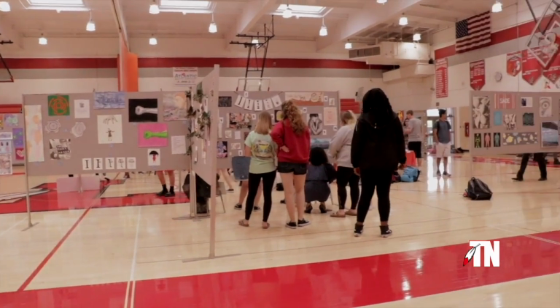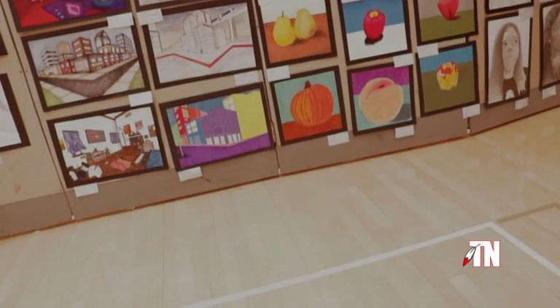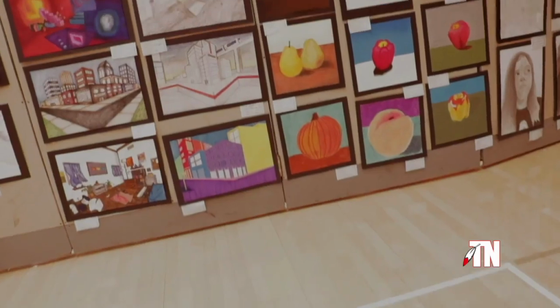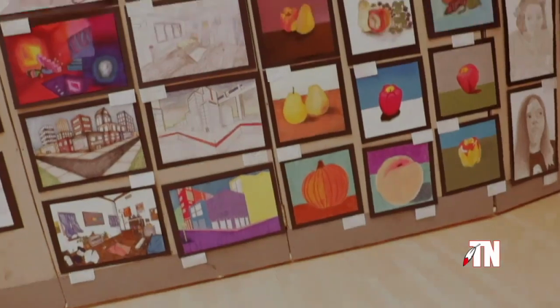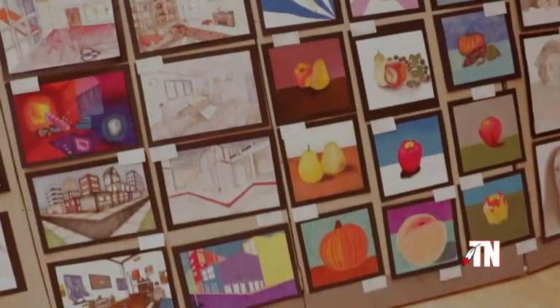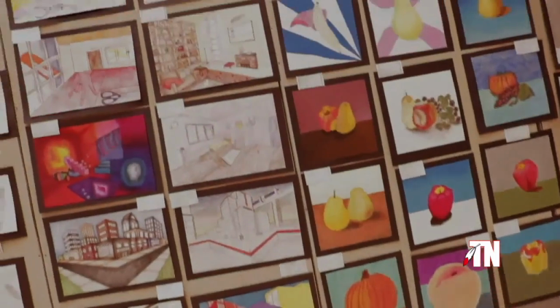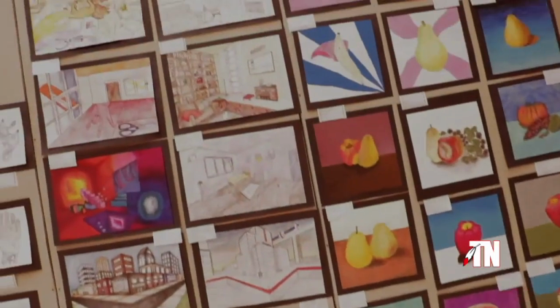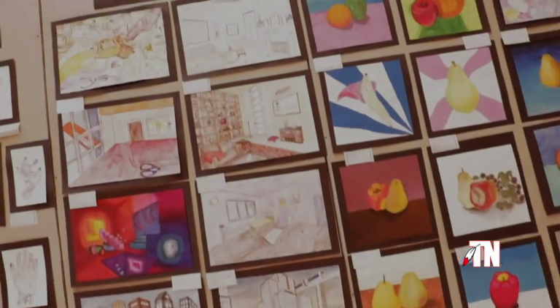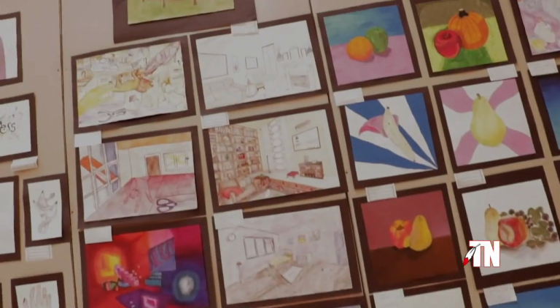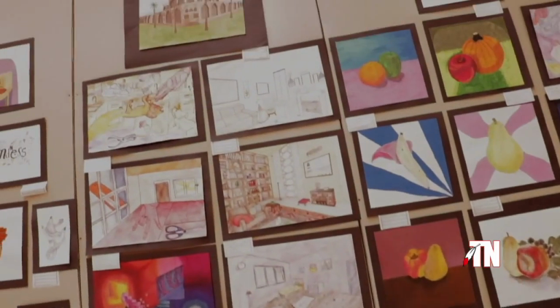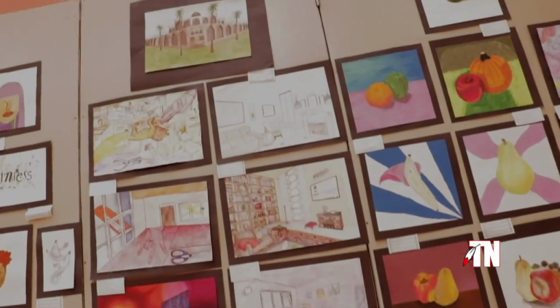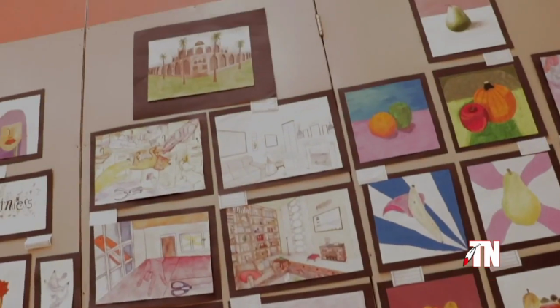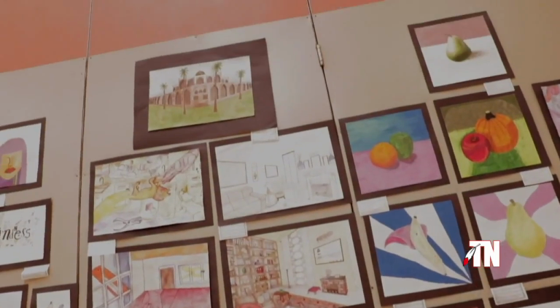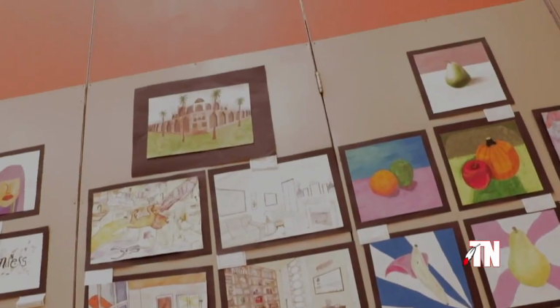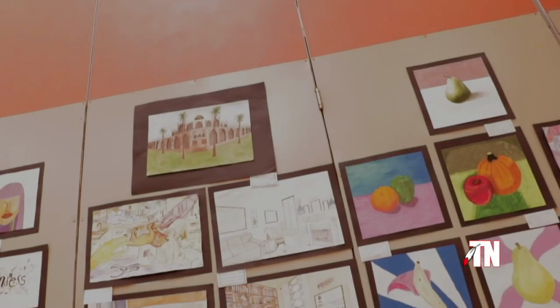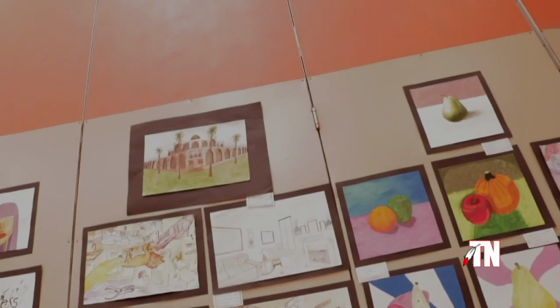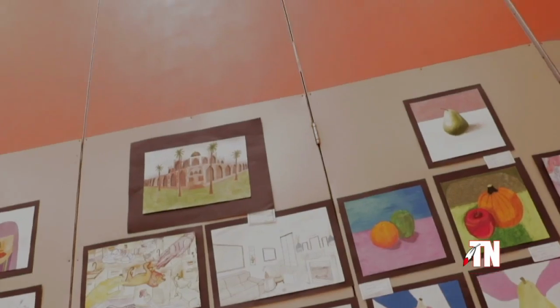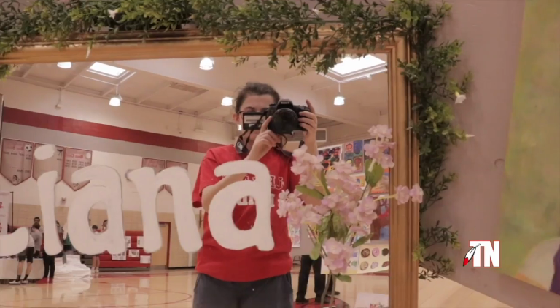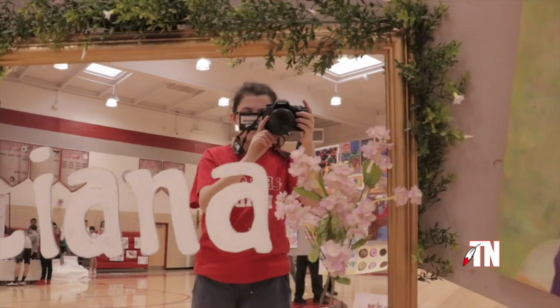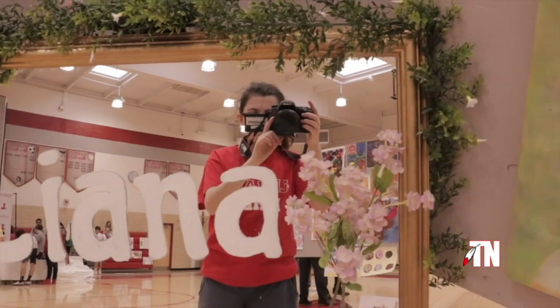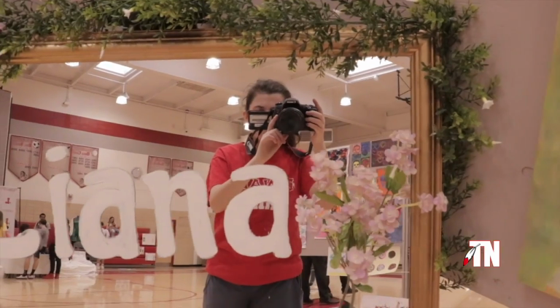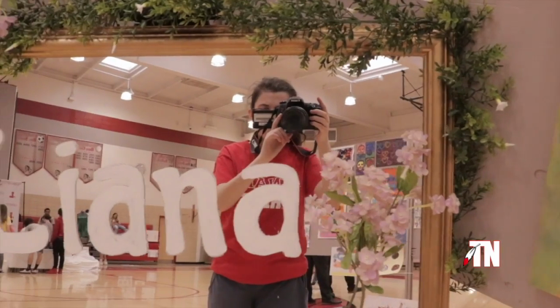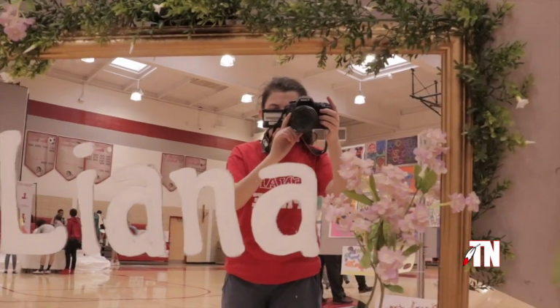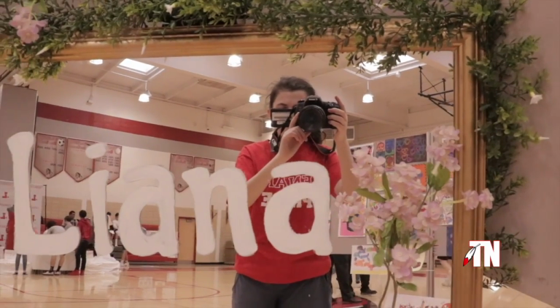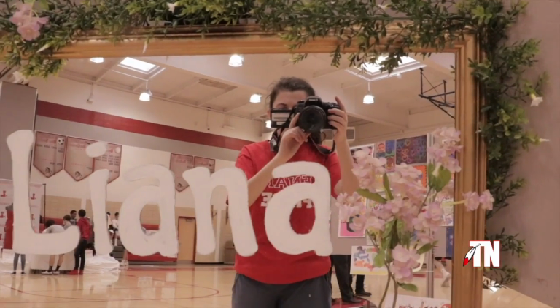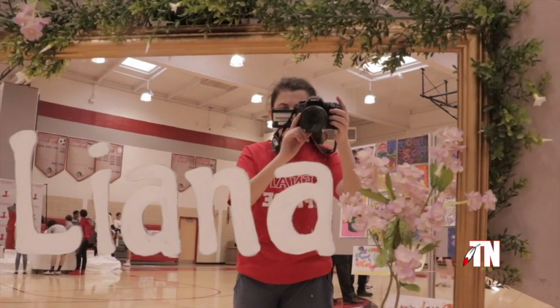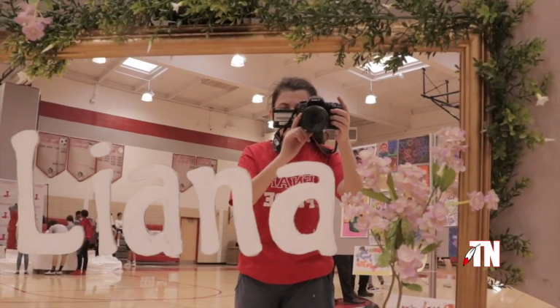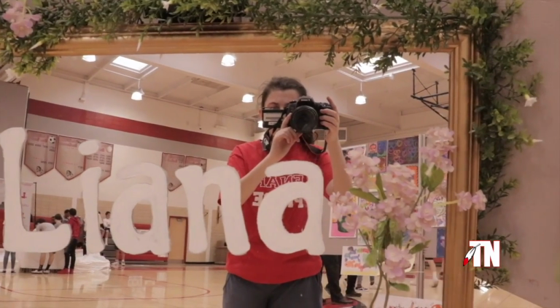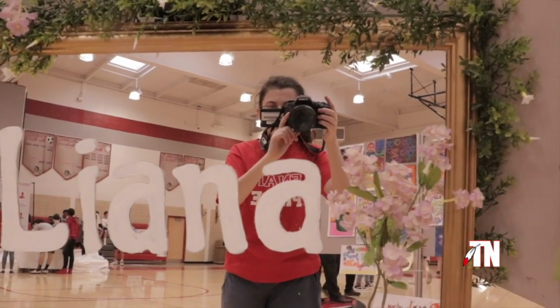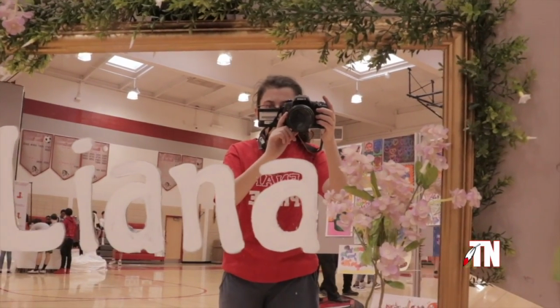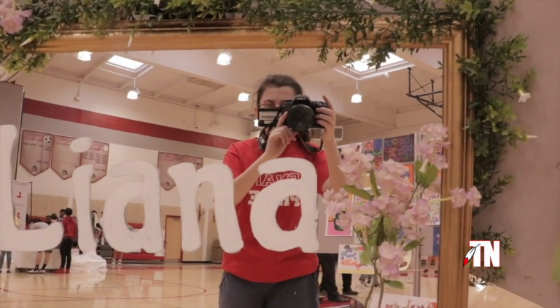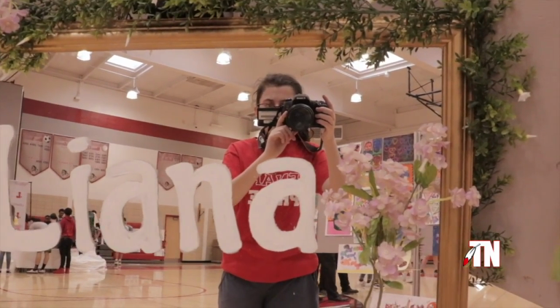These students create art during the year and can choose as many pieces as they like to be displayed in the art show.